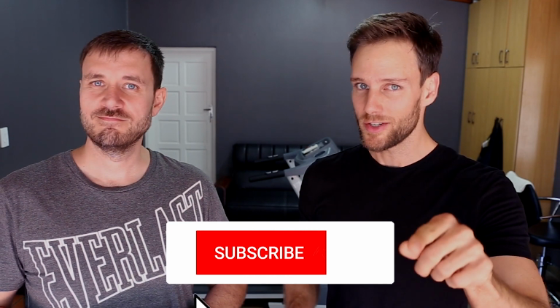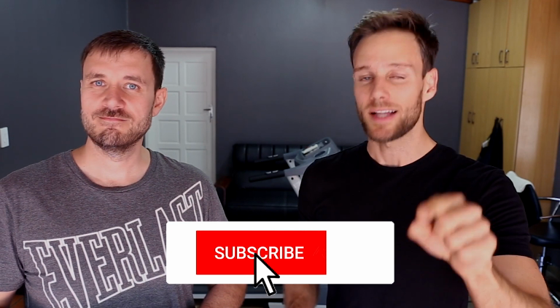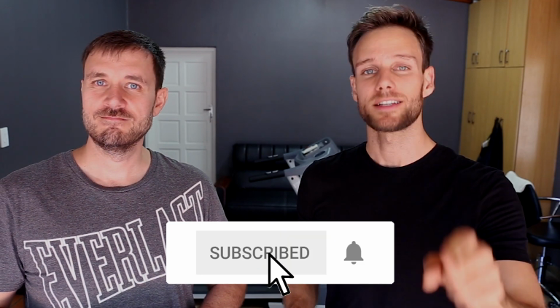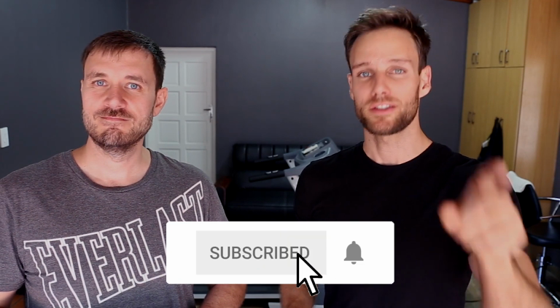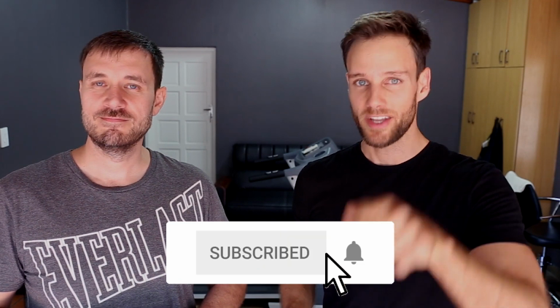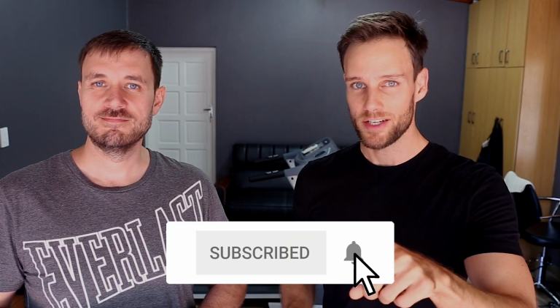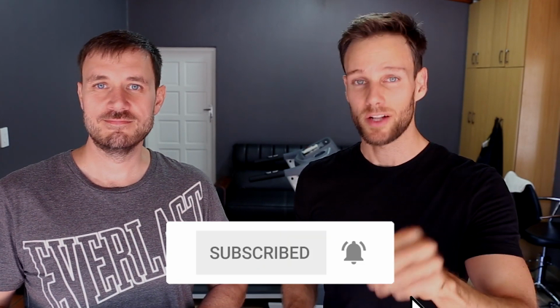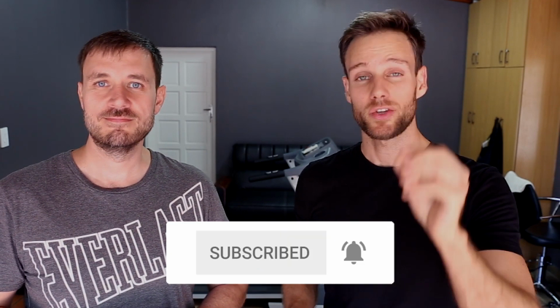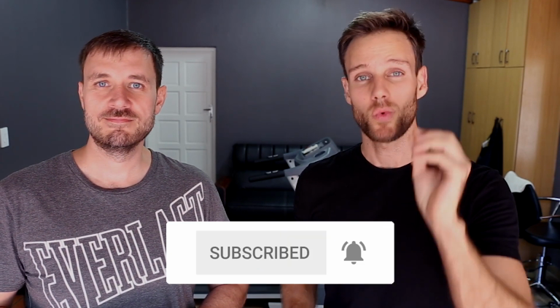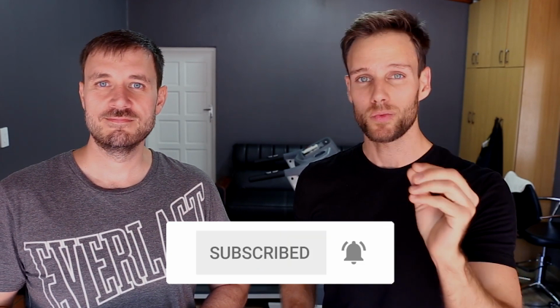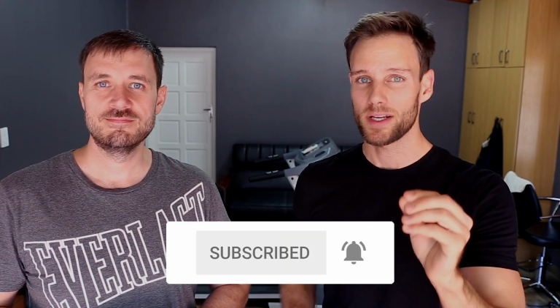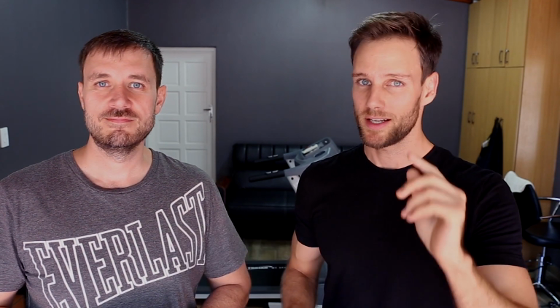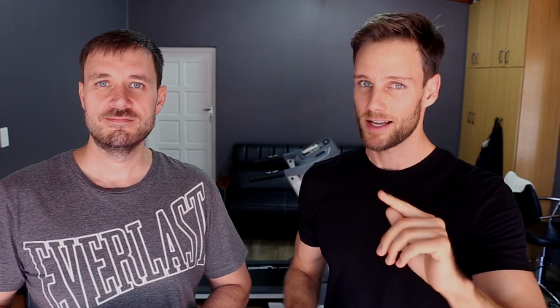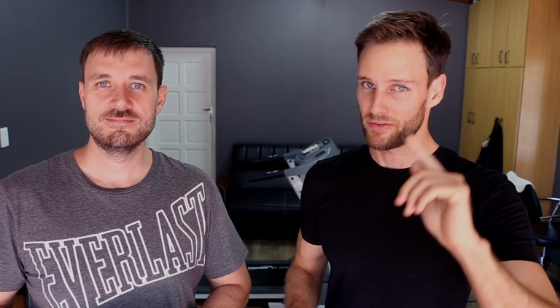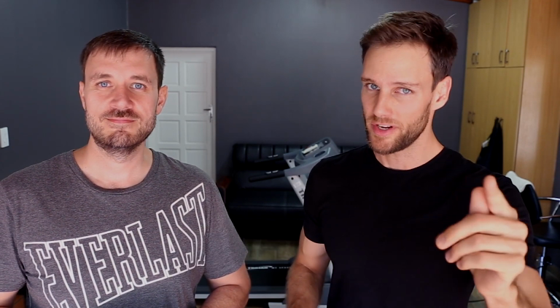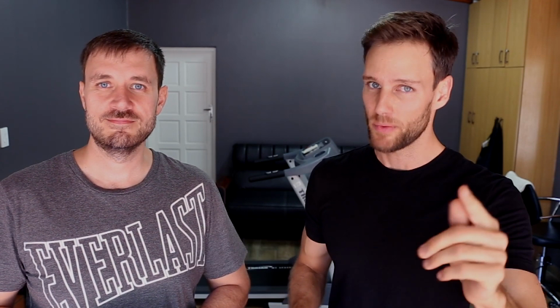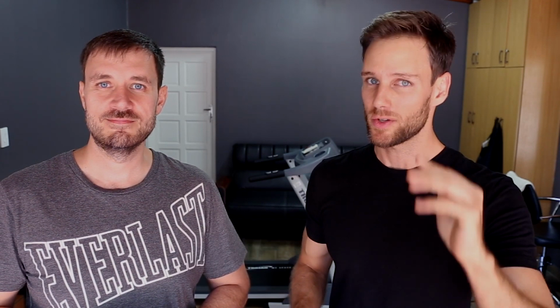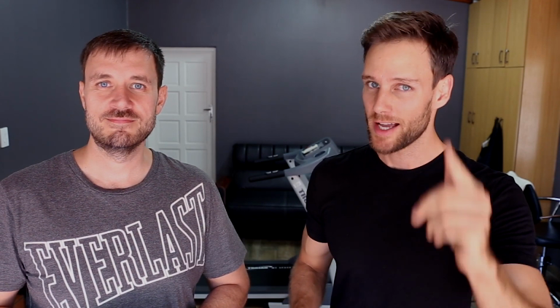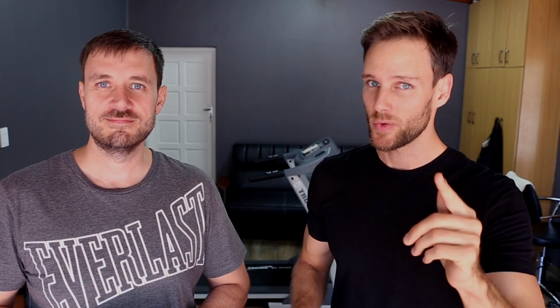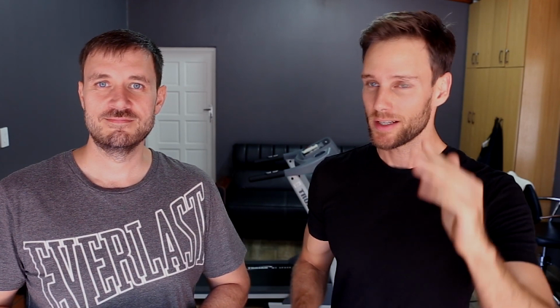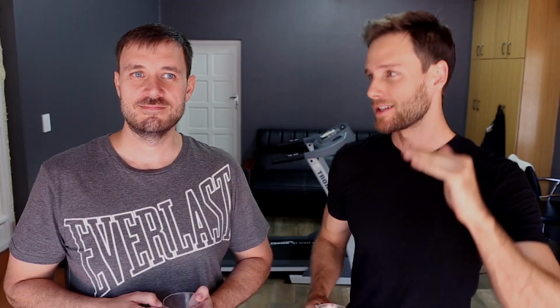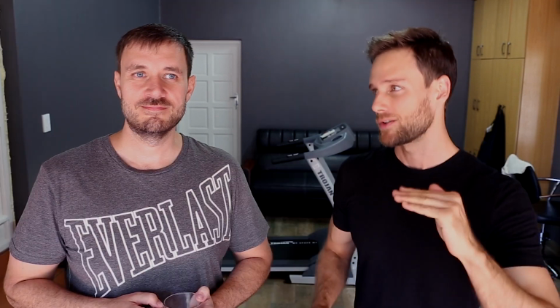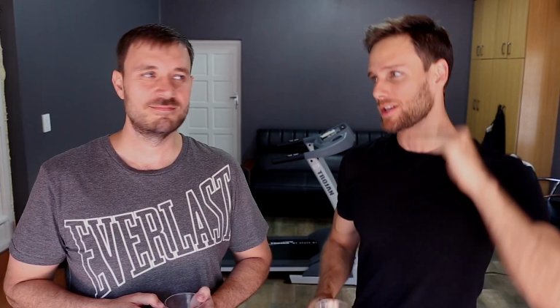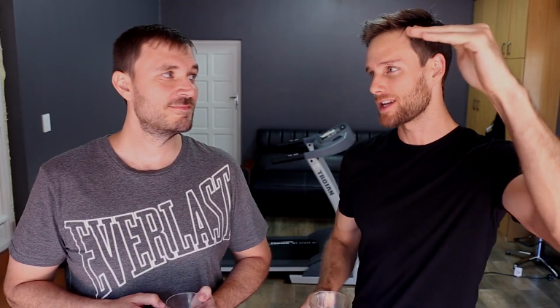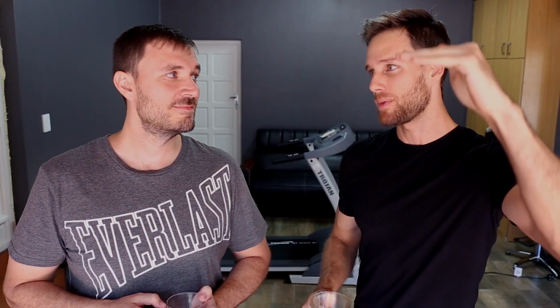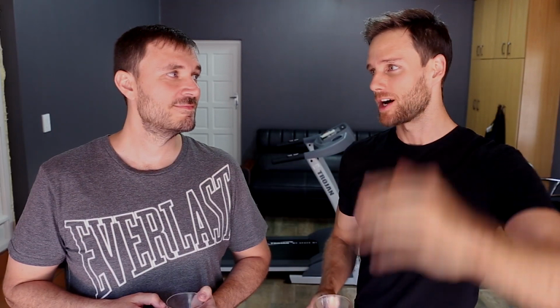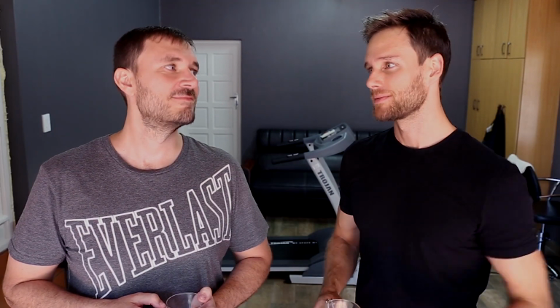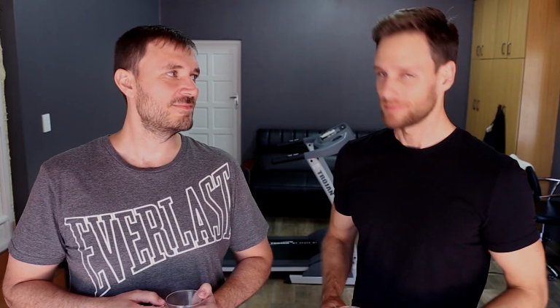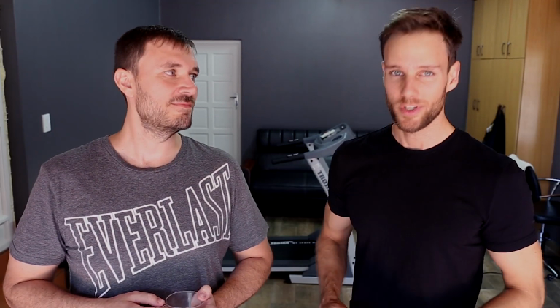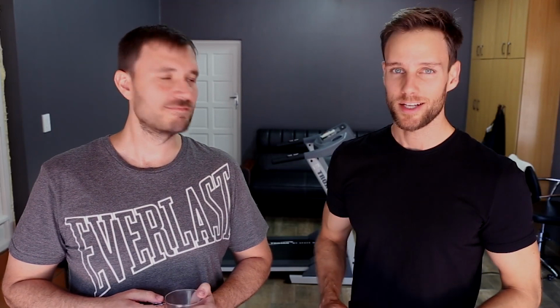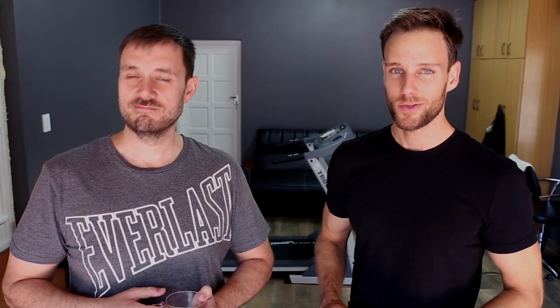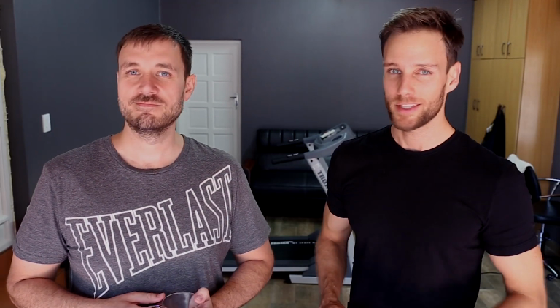If you haven't subscribed yet, please do and click the notification bell so you won't miss the next video — because next week we're going to raise the bar. See you guys next week!